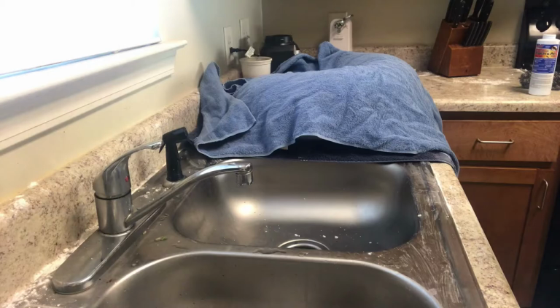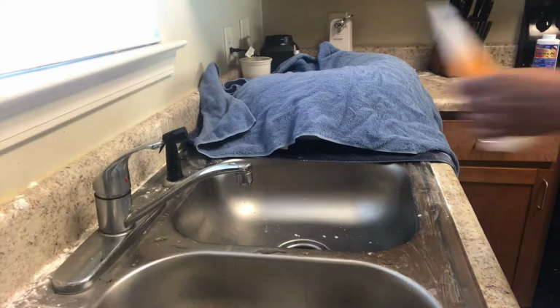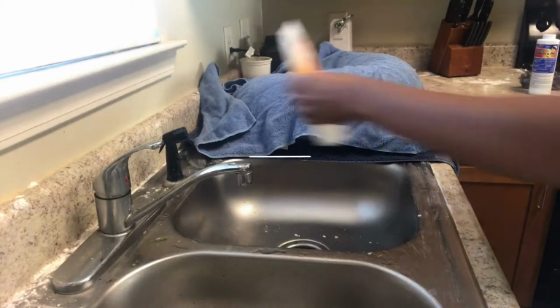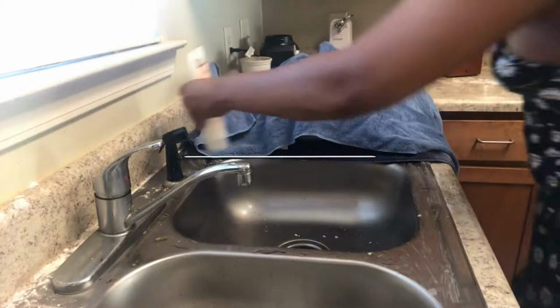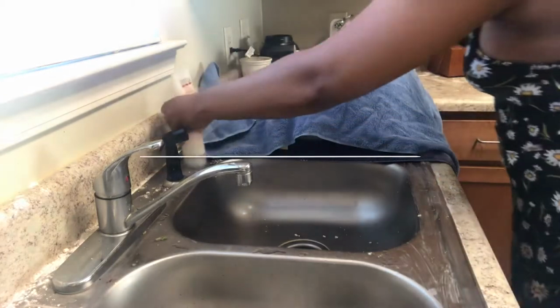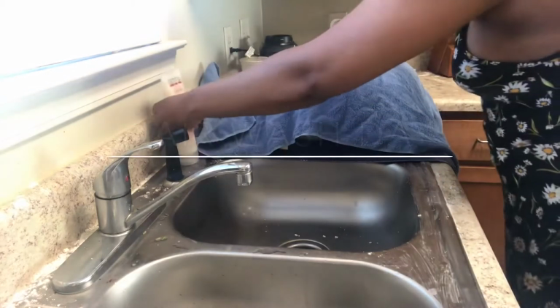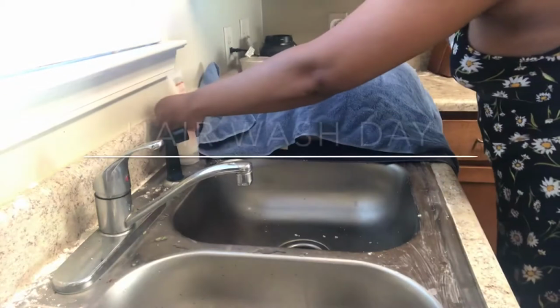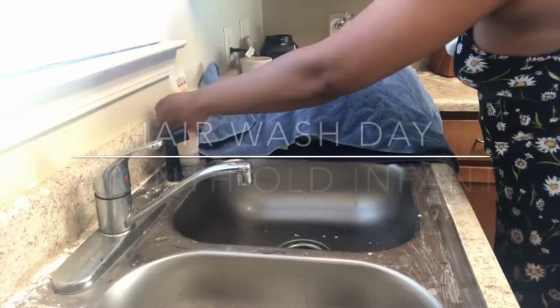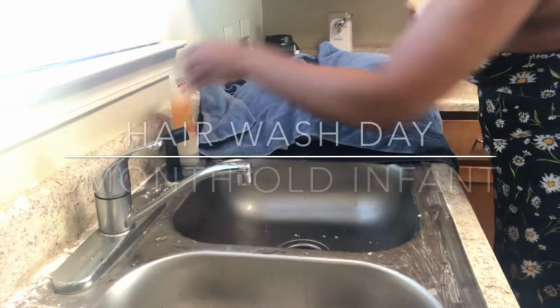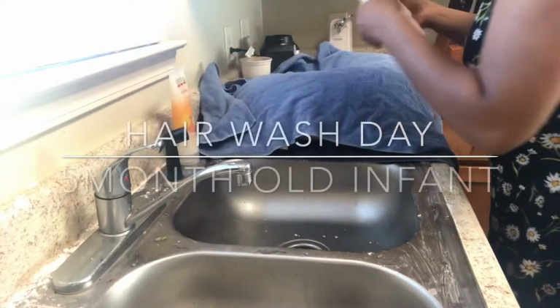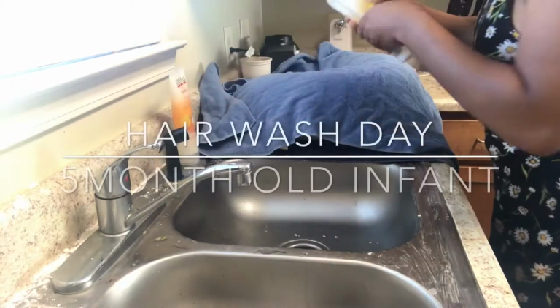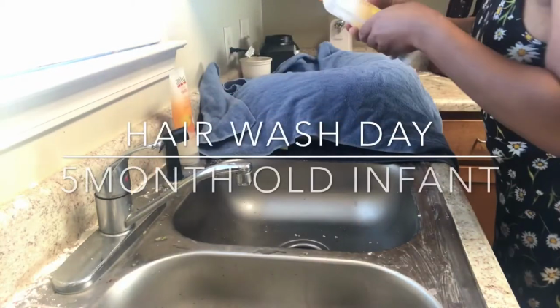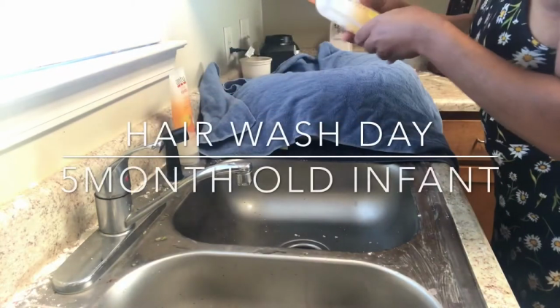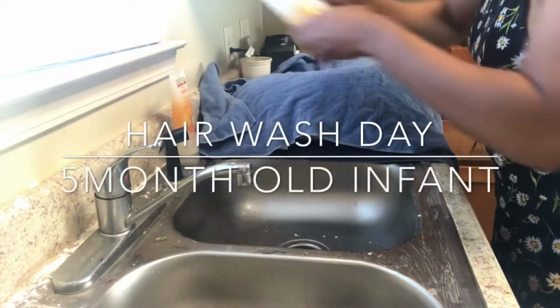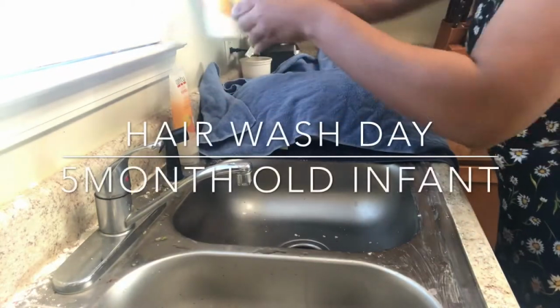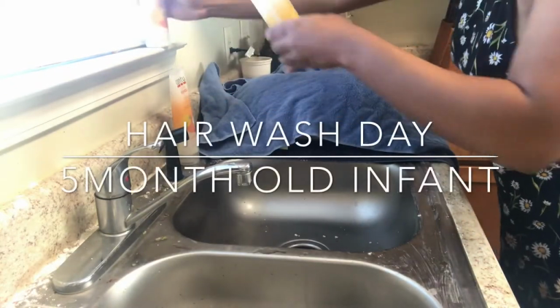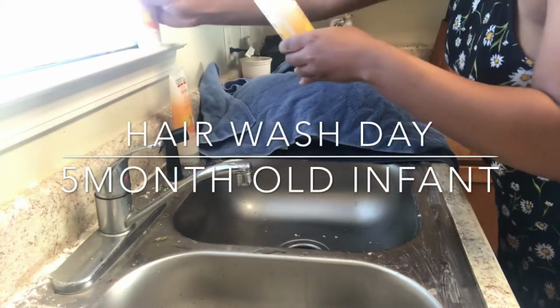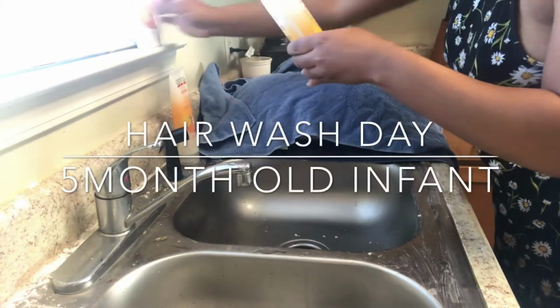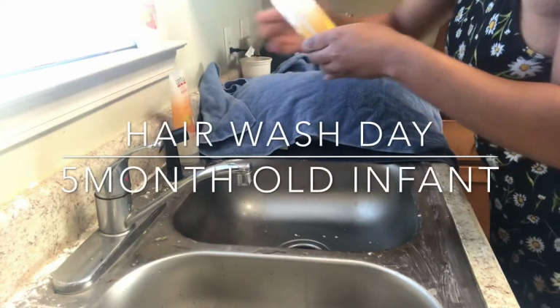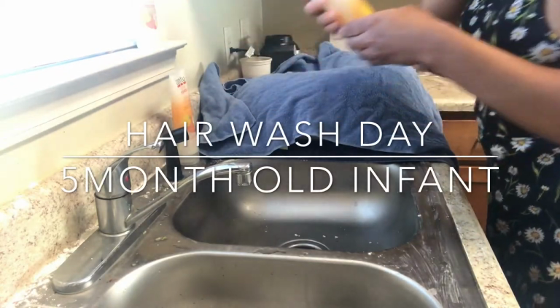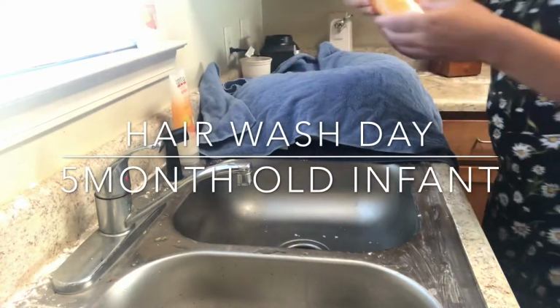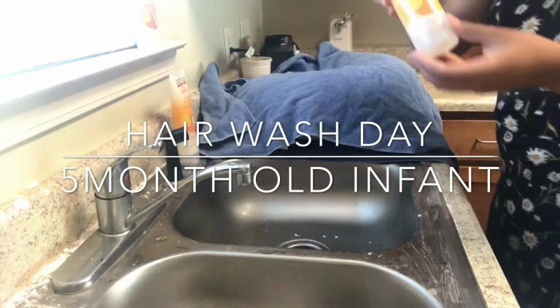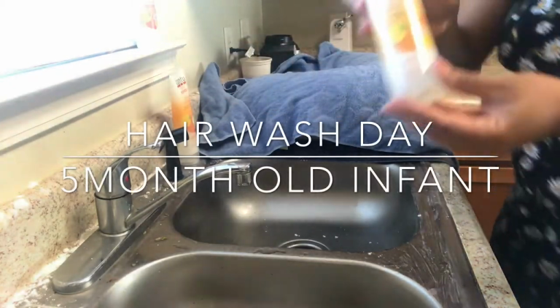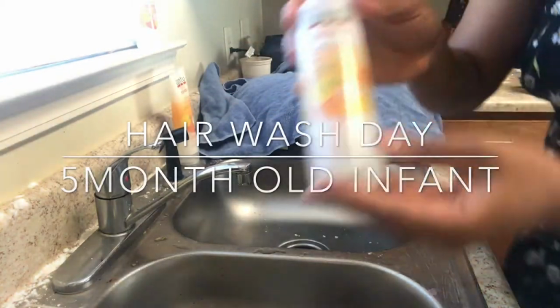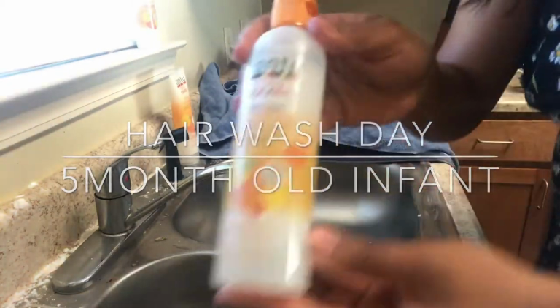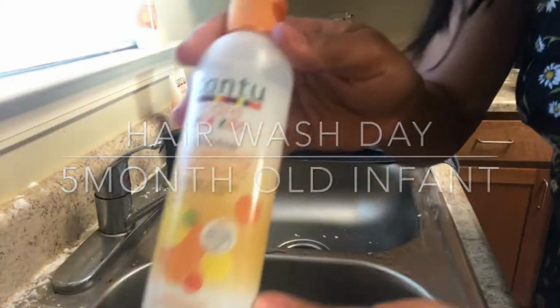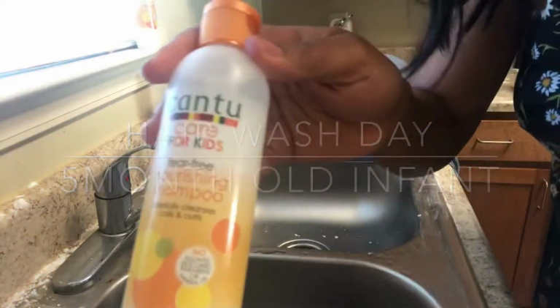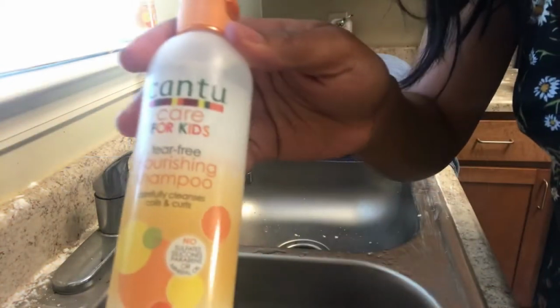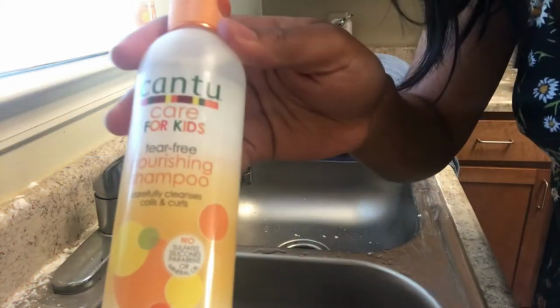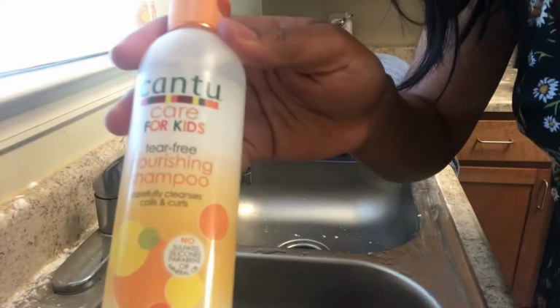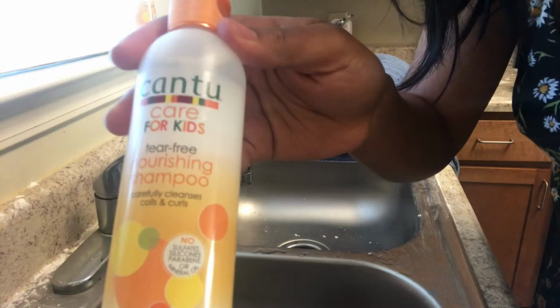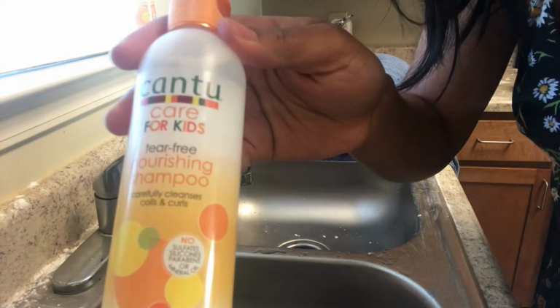Hey fantastic people! Remember to like and subscribe to the channel. Now check out our wash day routine.